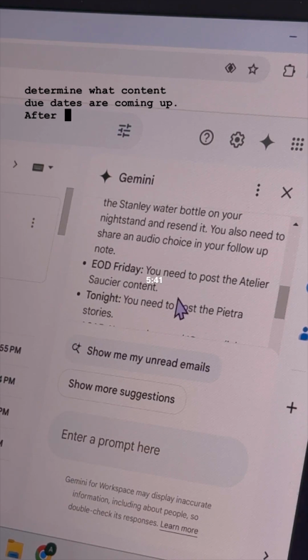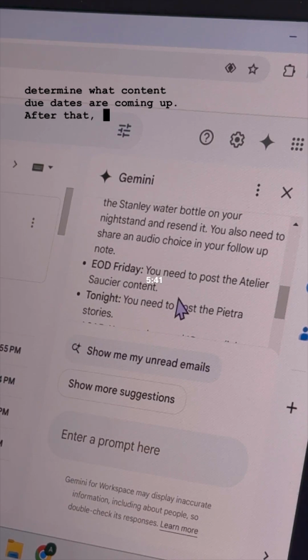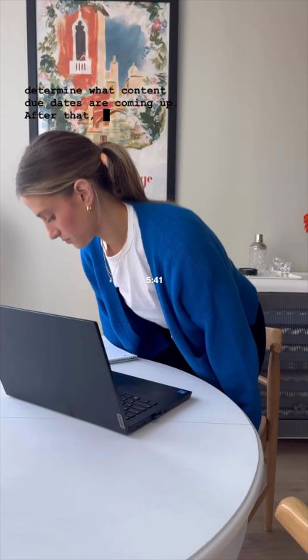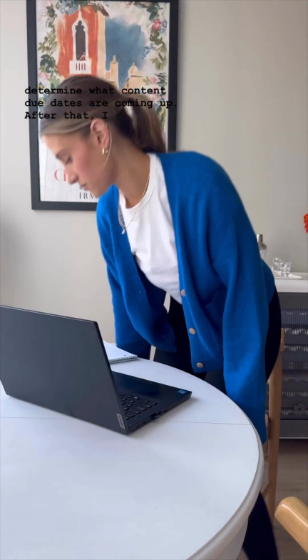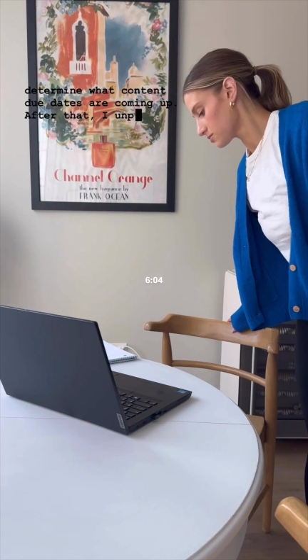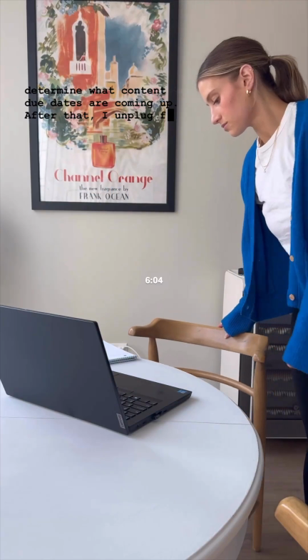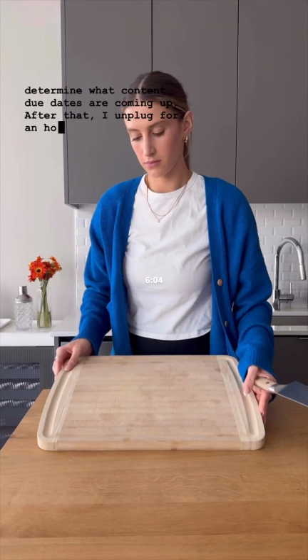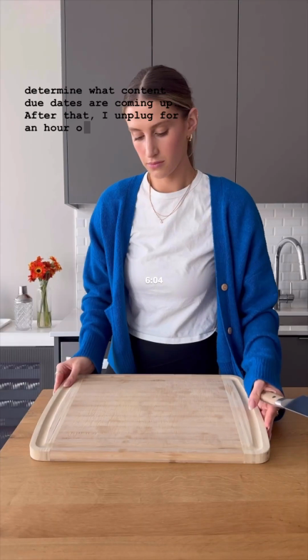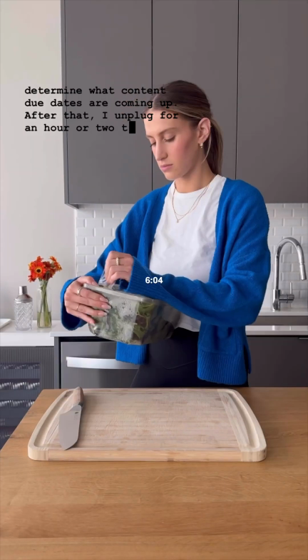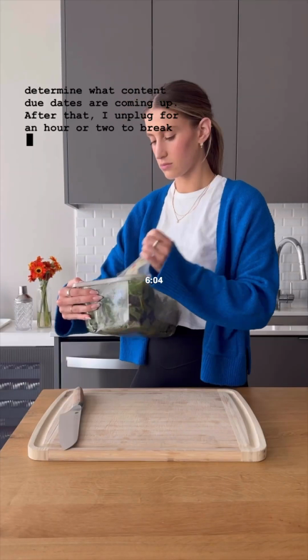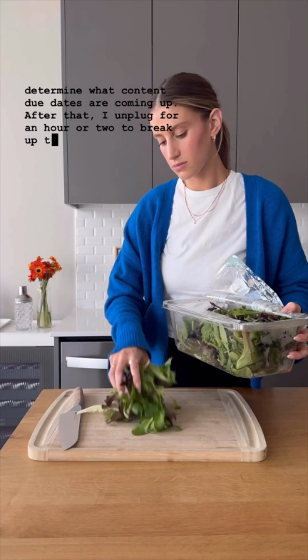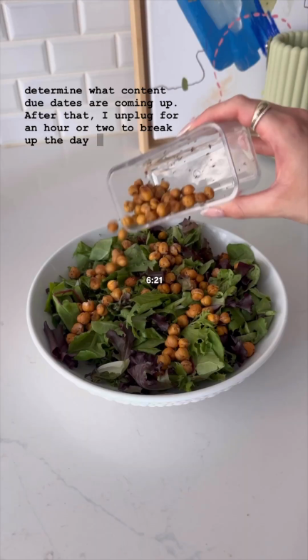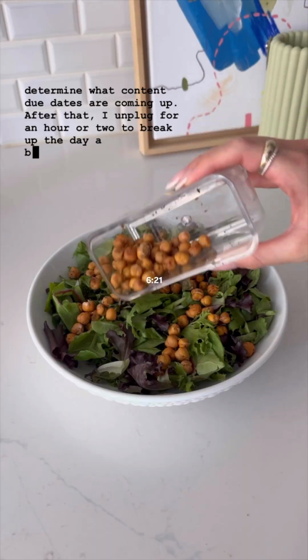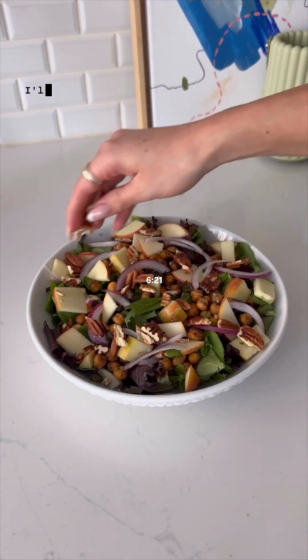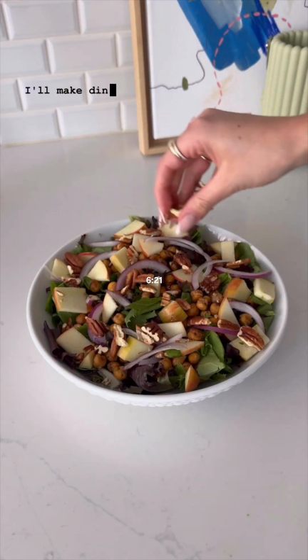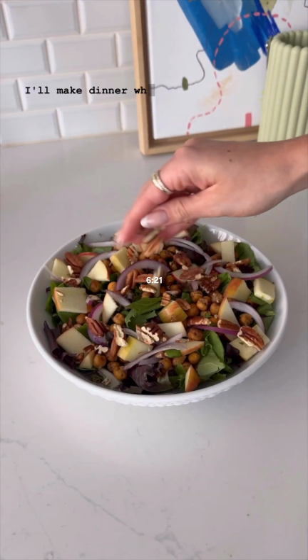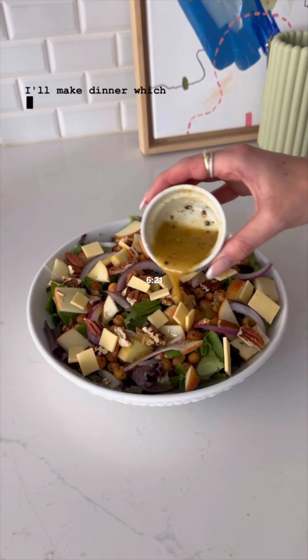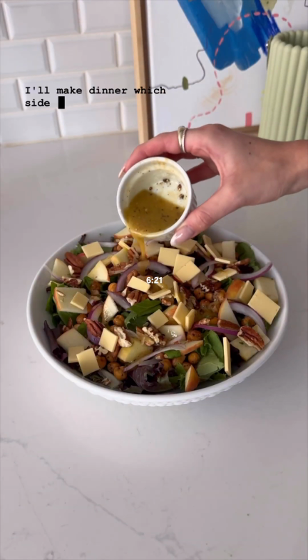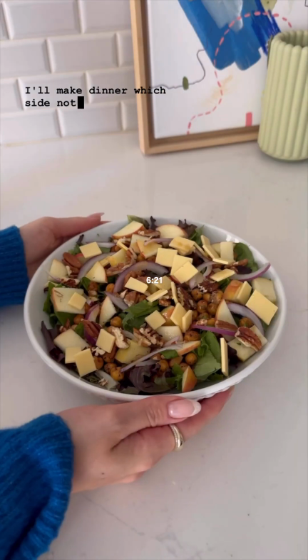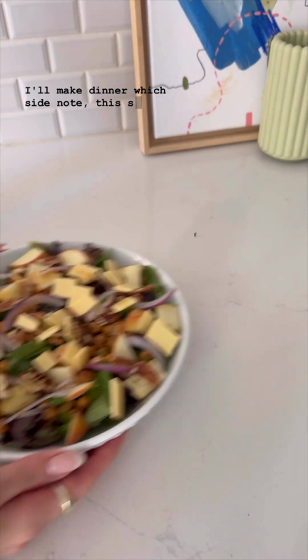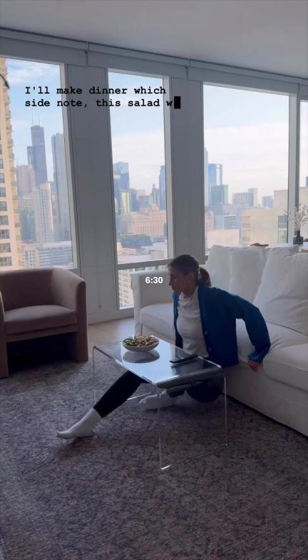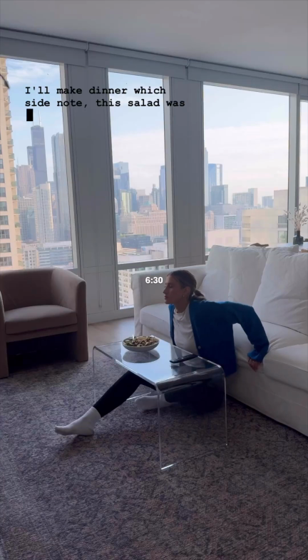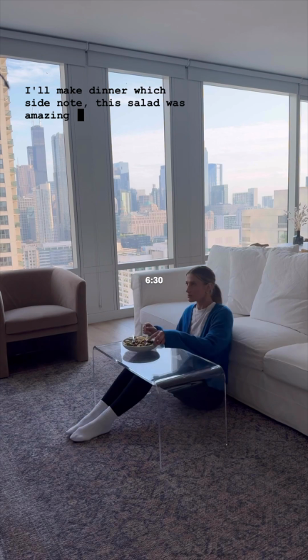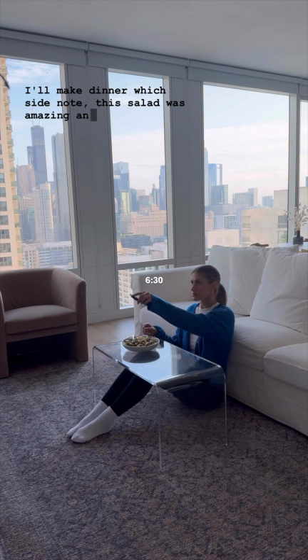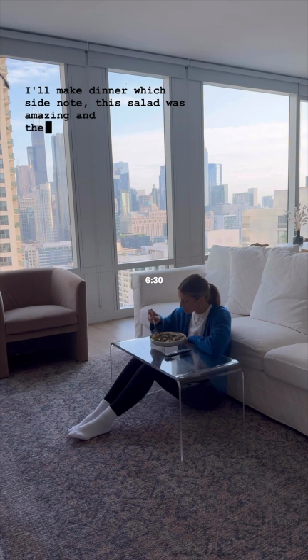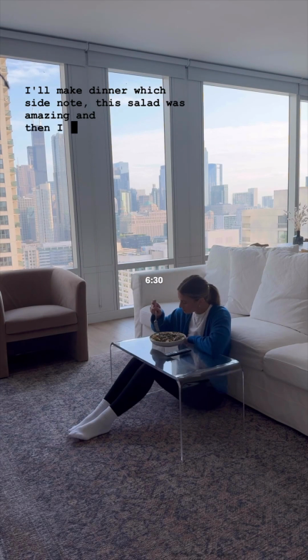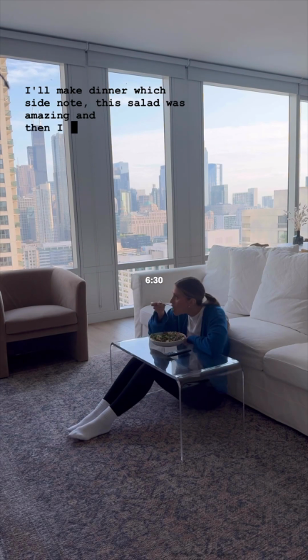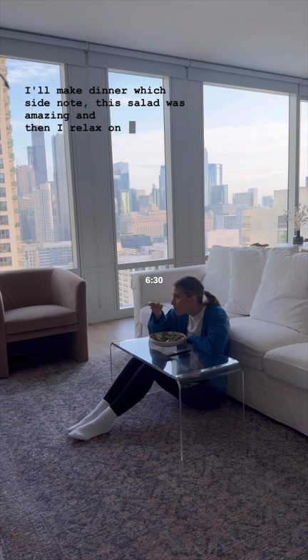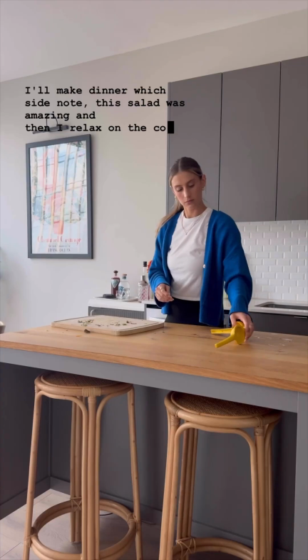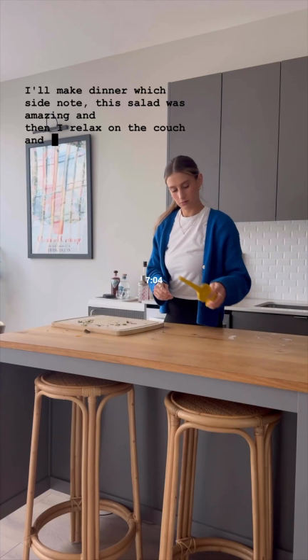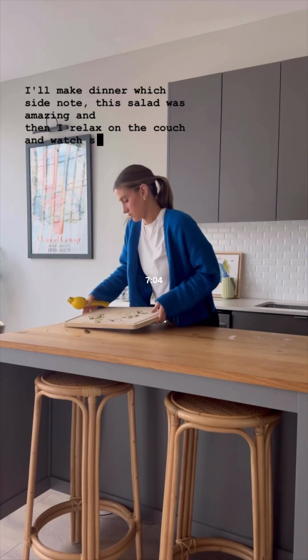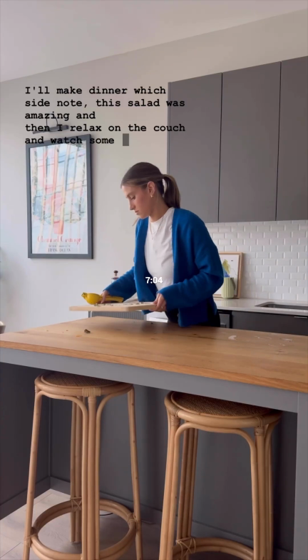After that I unplug for an hour or two to break up the day a bit. I'll make dinner — side note, this salad was amazing — and then I relaxed on the couch and watched some TV.